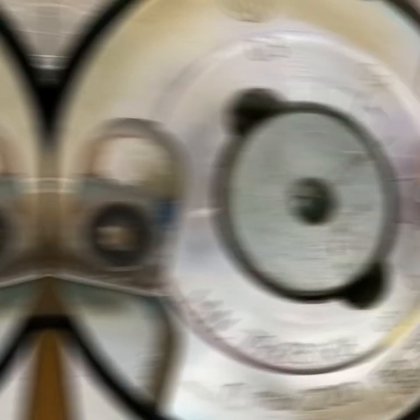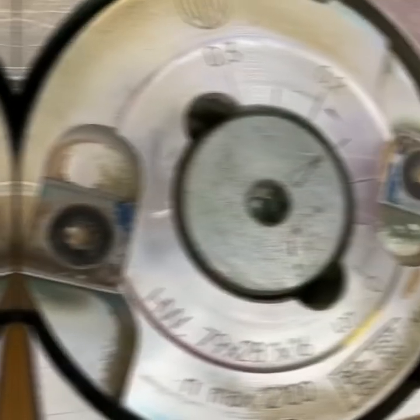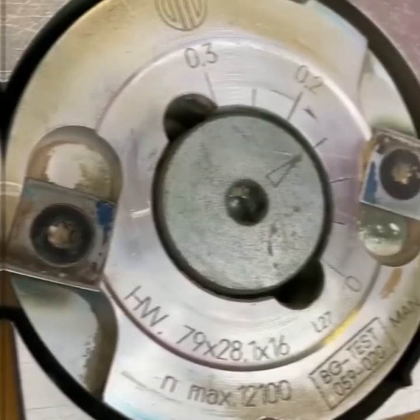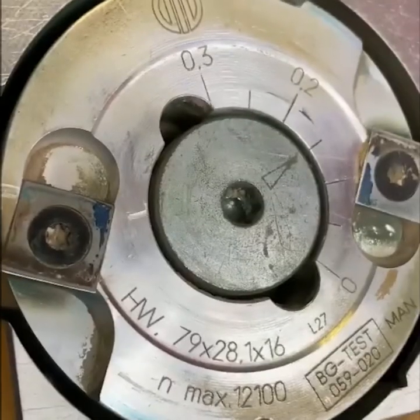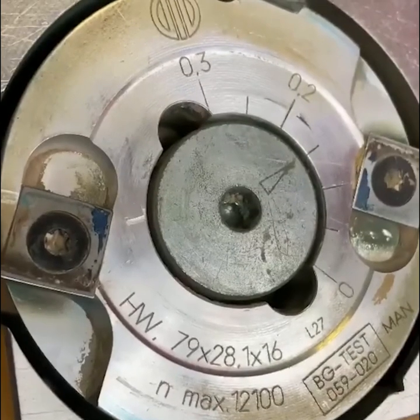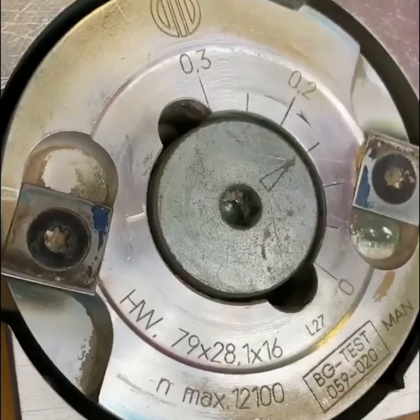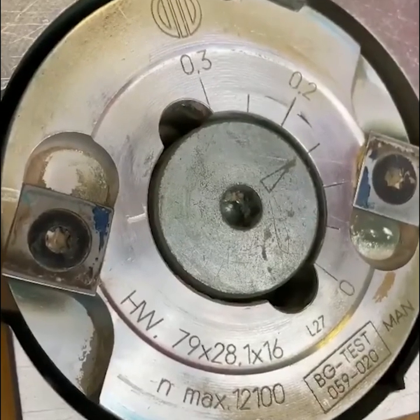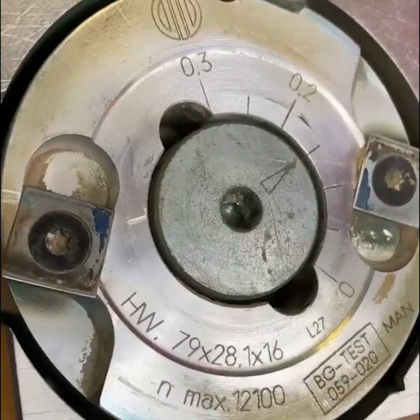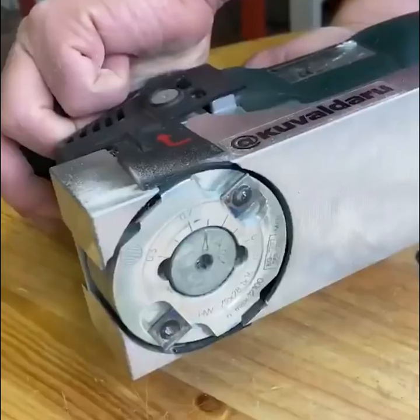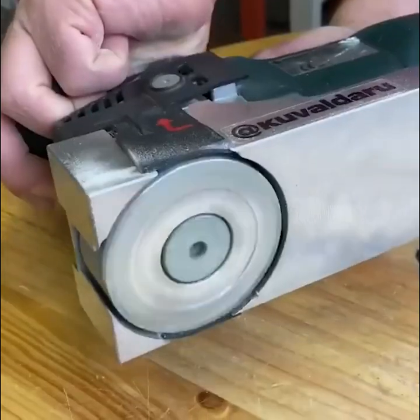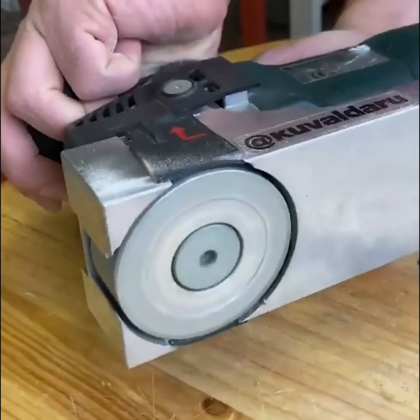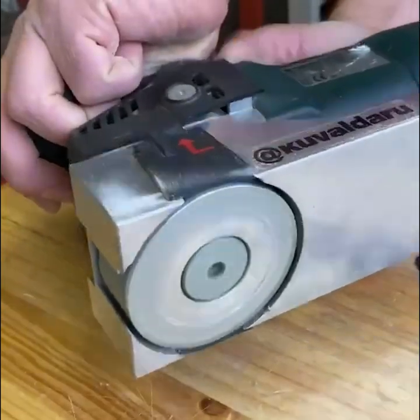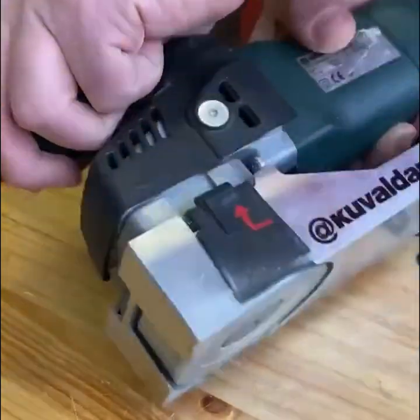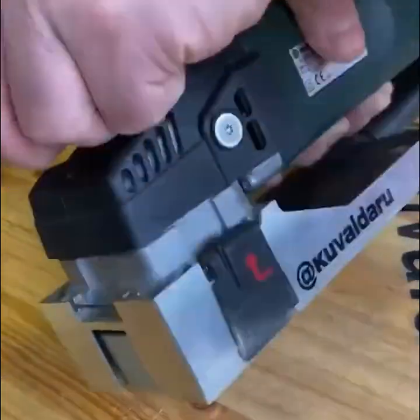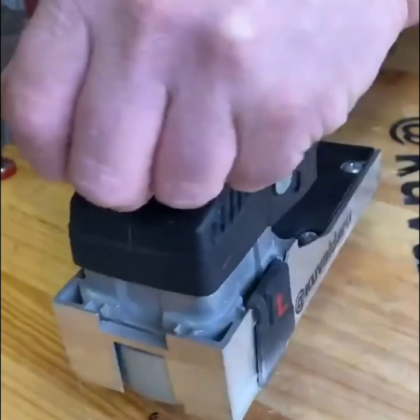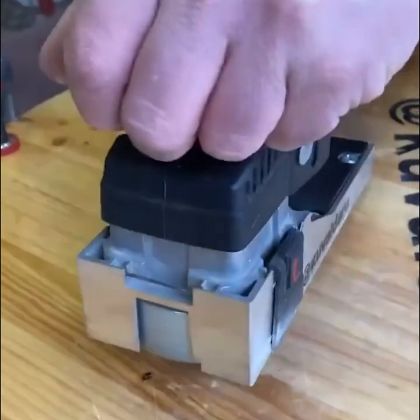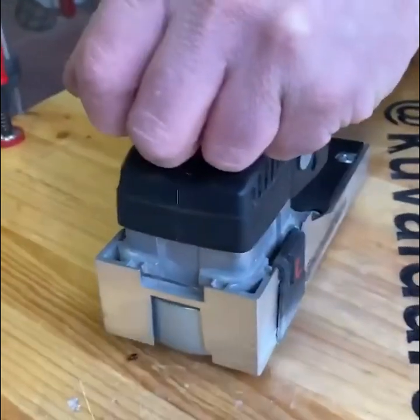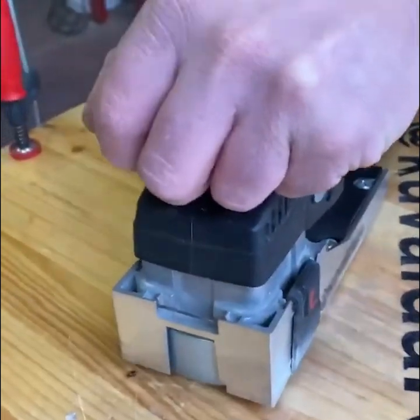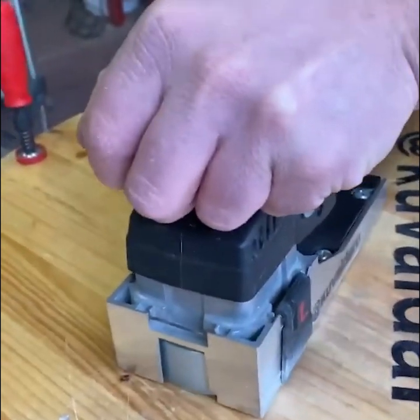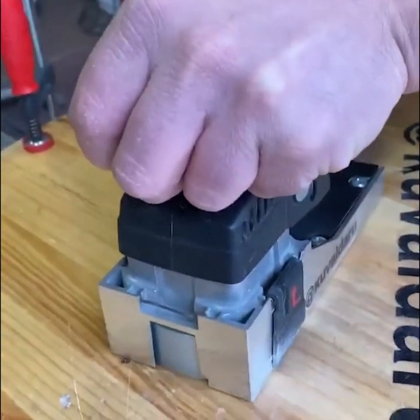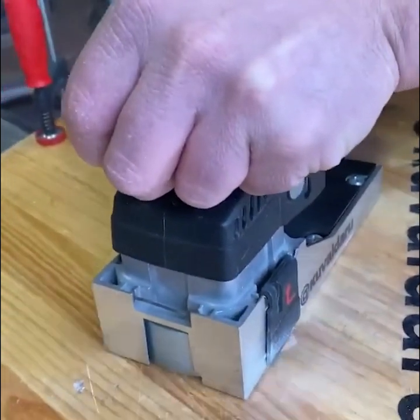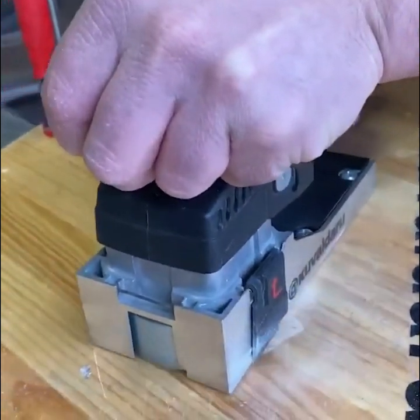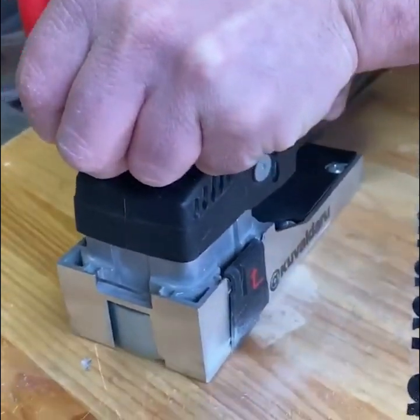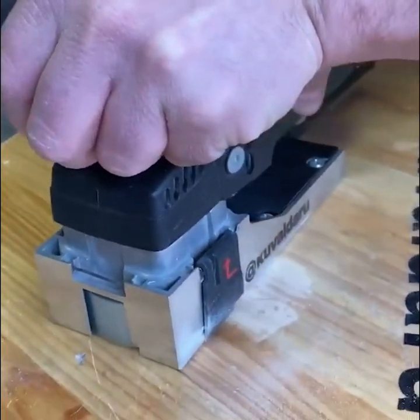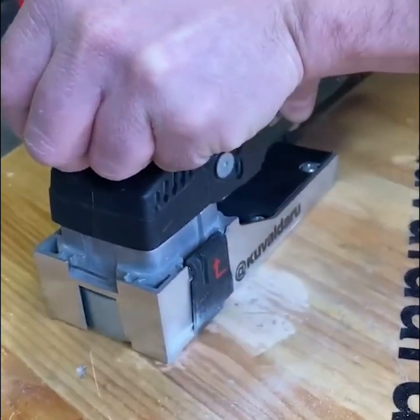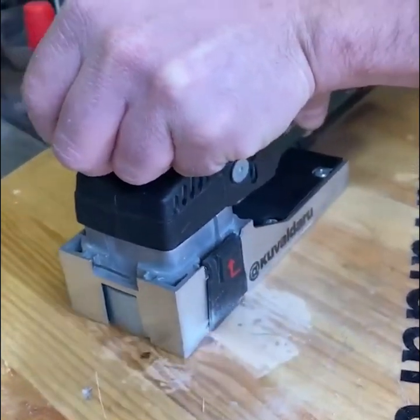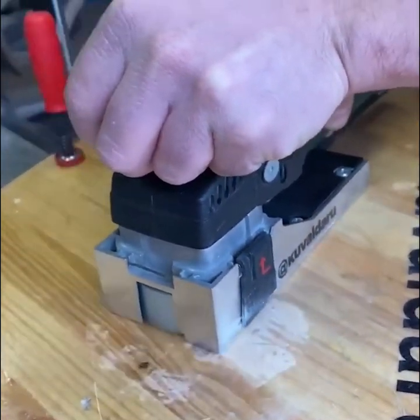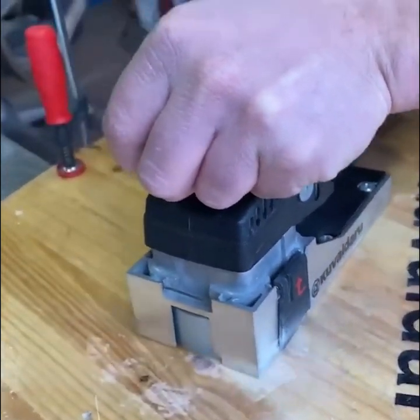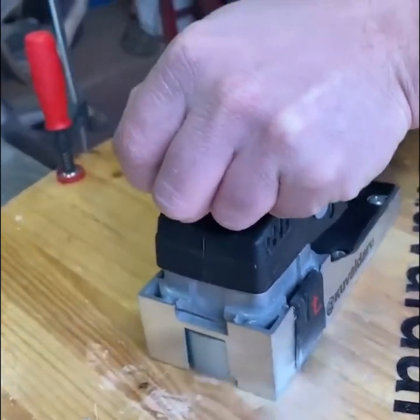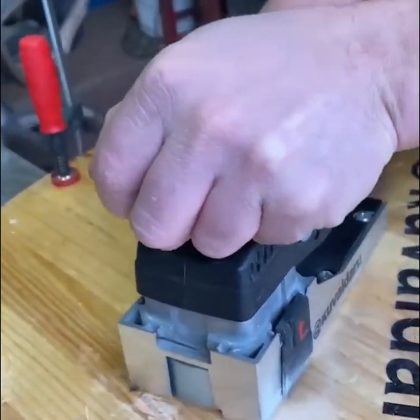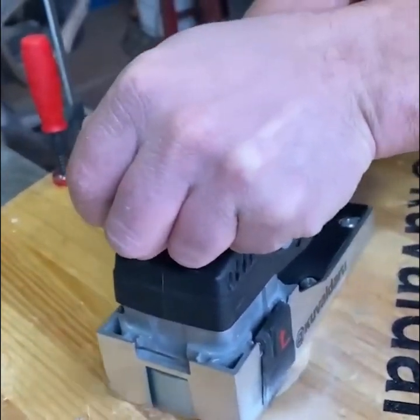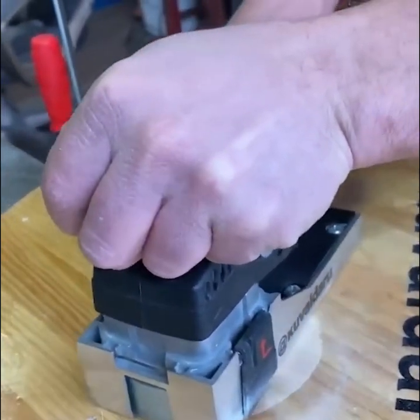Milling cutters are the perfect tool for removing paint and varnish without damaging the material.